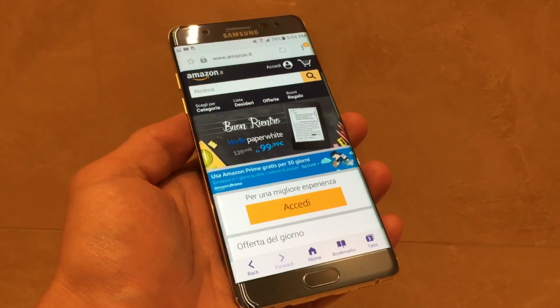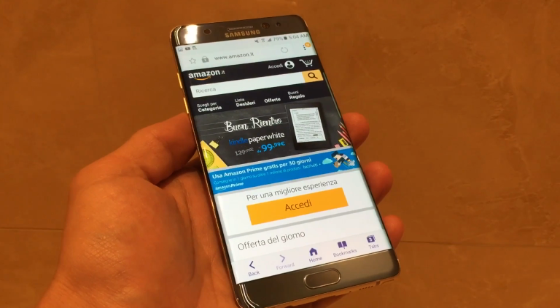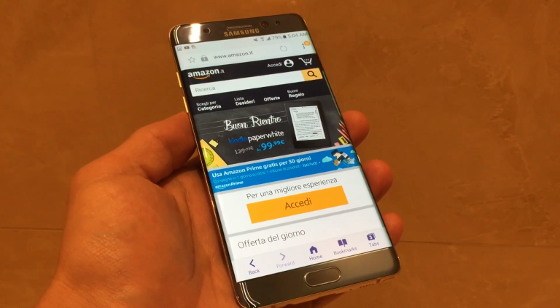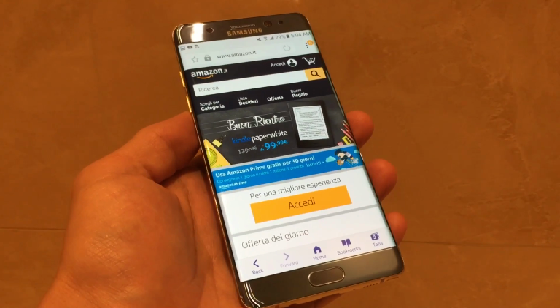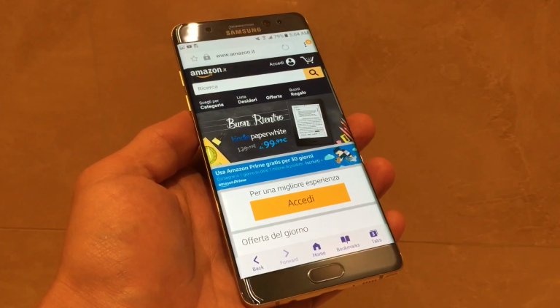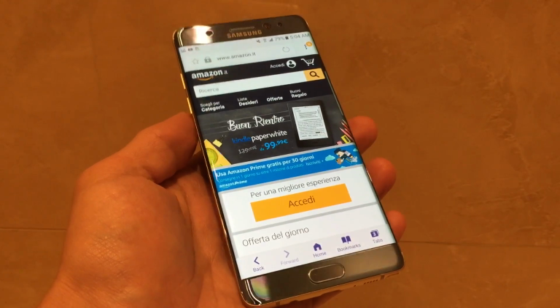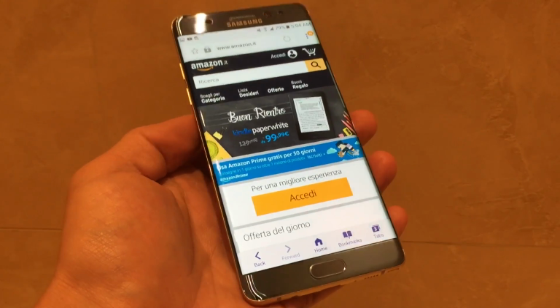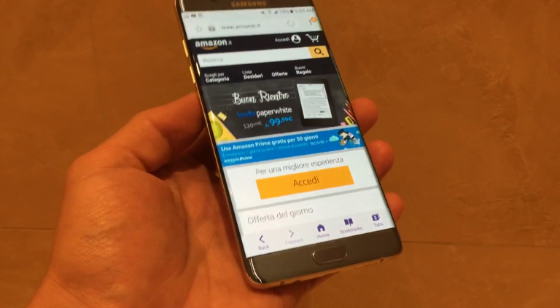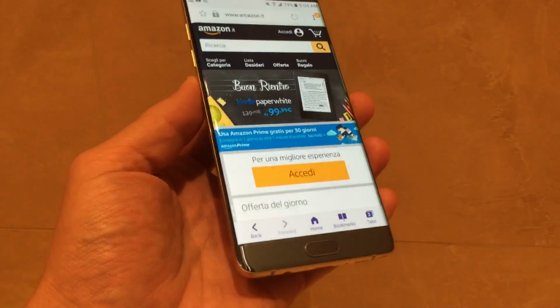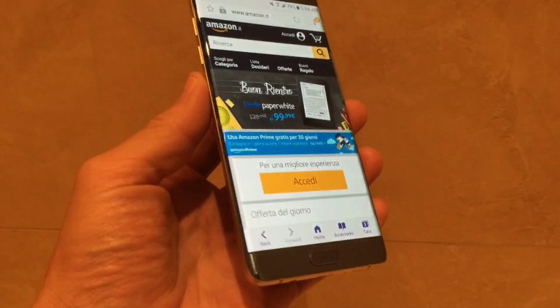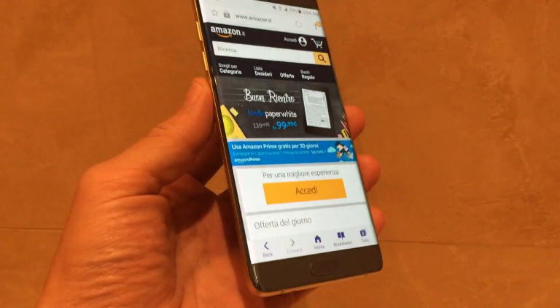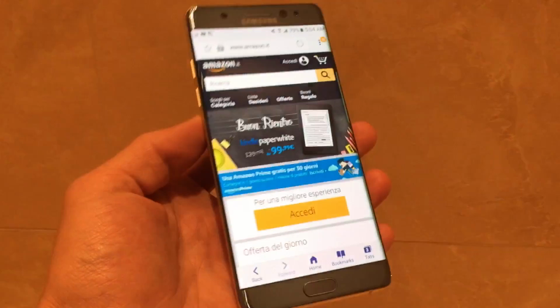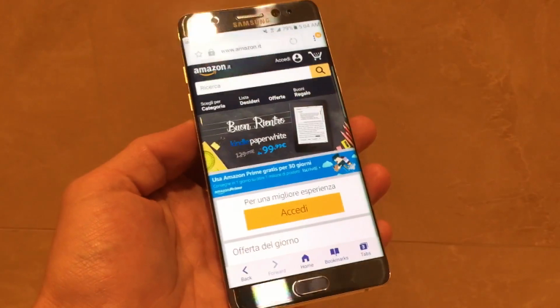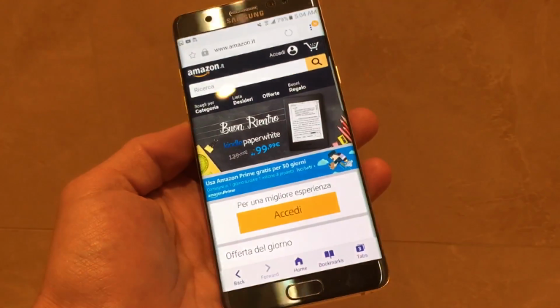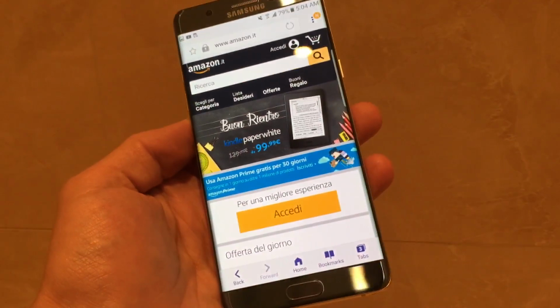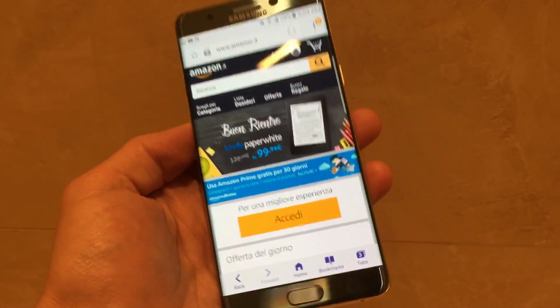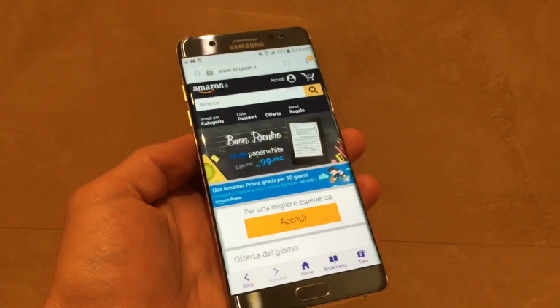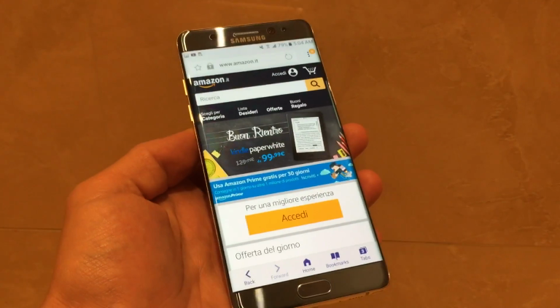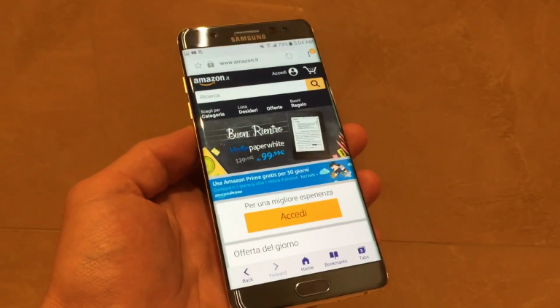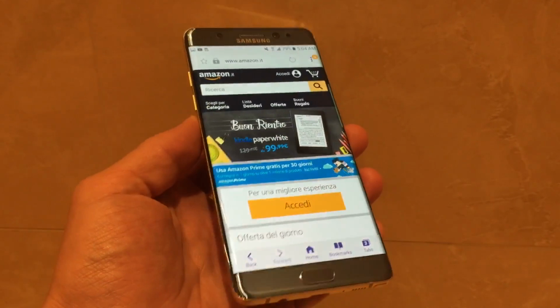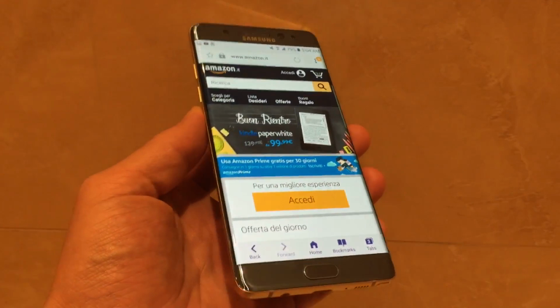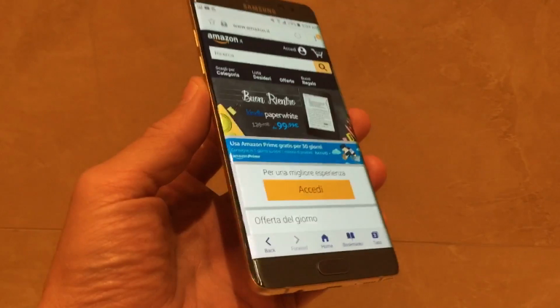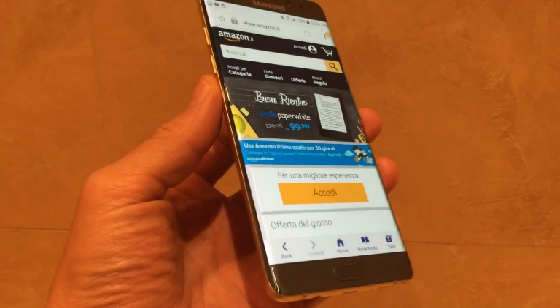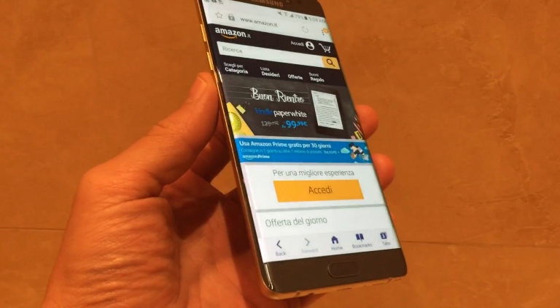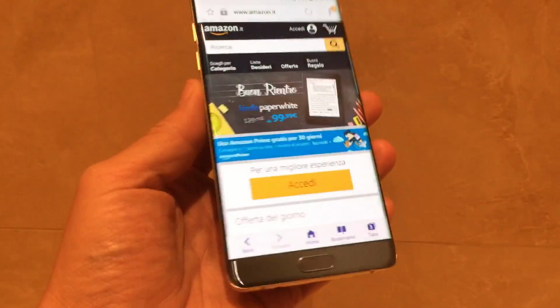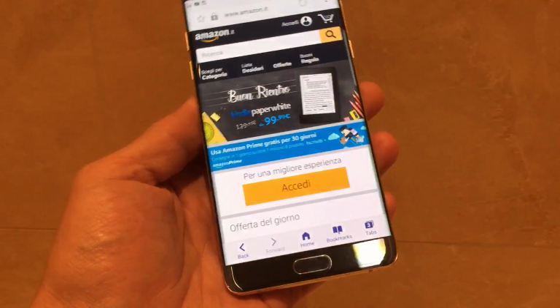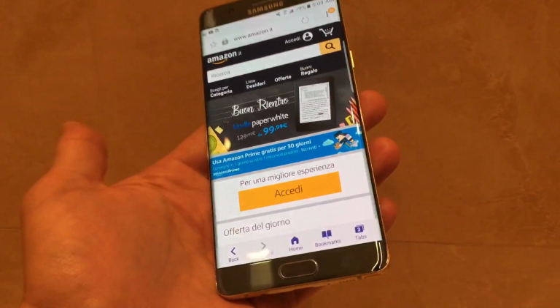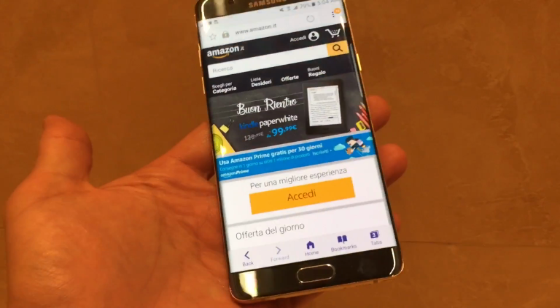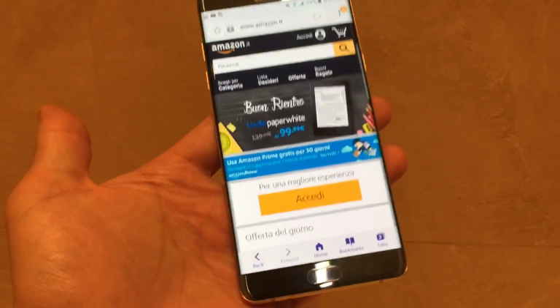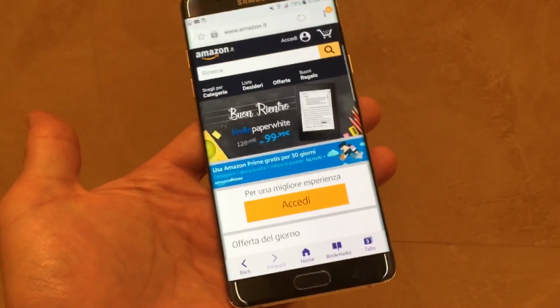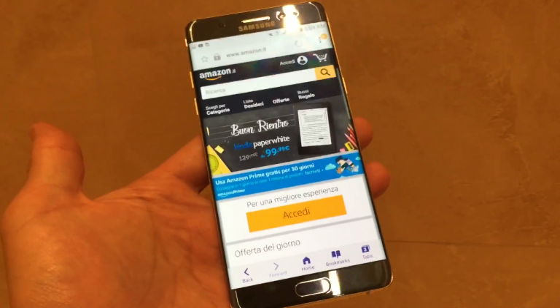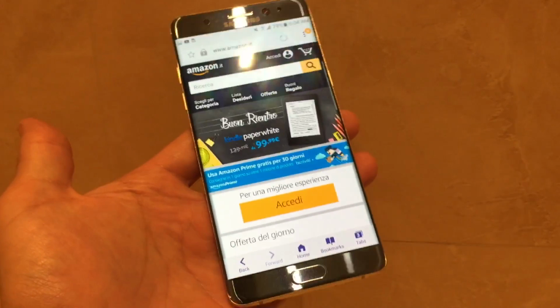How's everybody doing today? So today I'm going to show you how you can do a screenshot with your Samsung Galaxy Note 7.